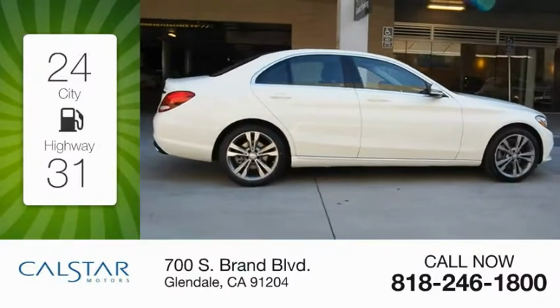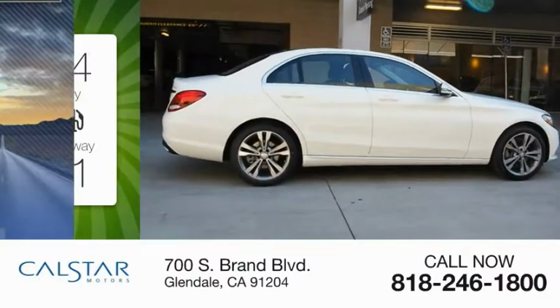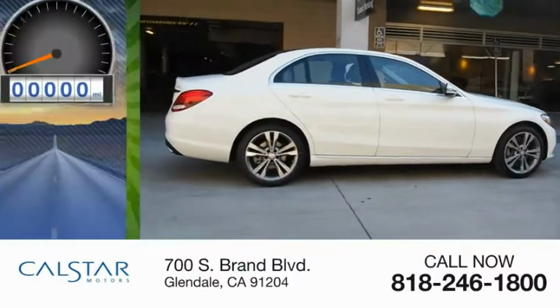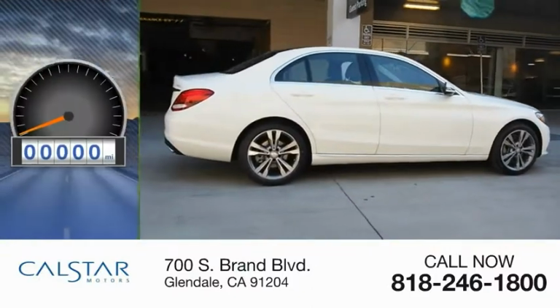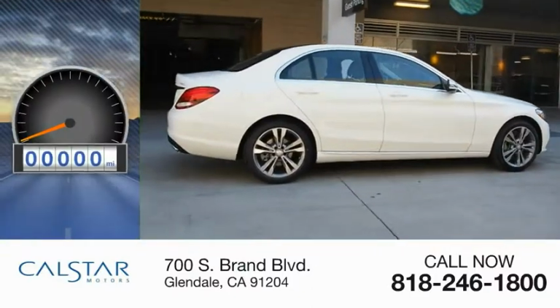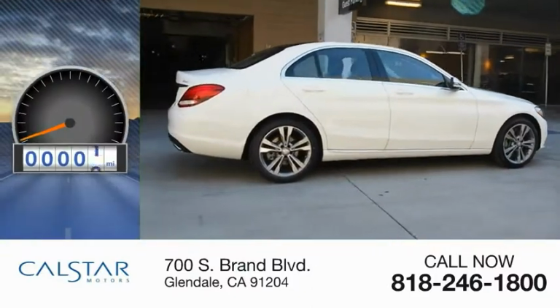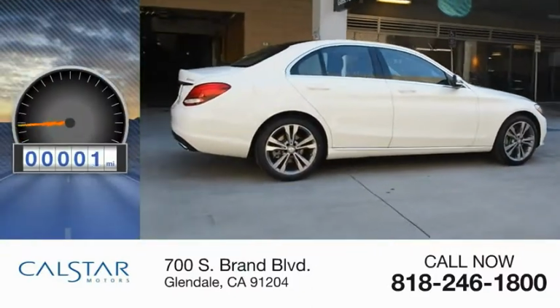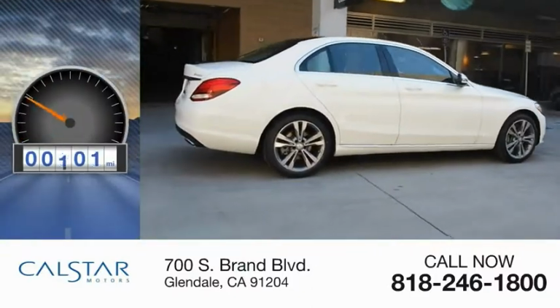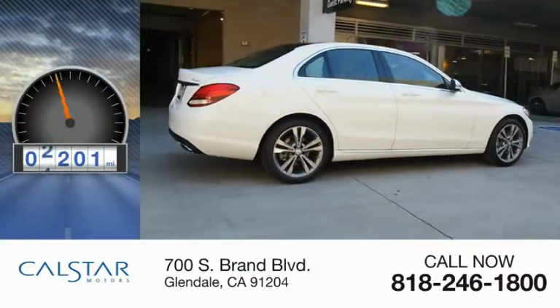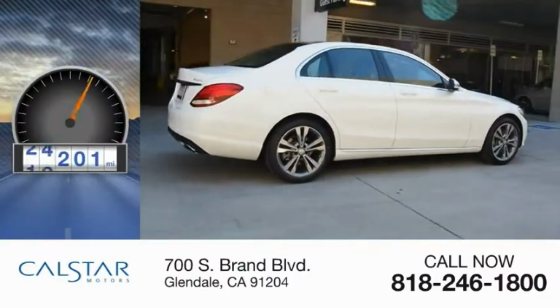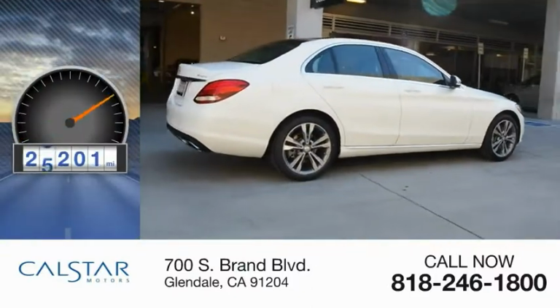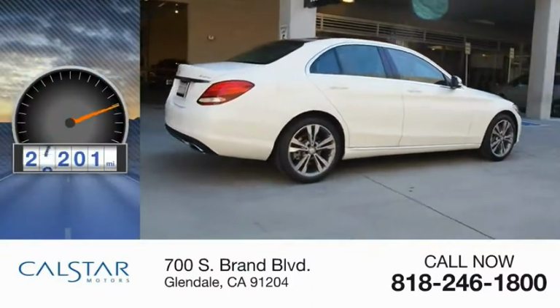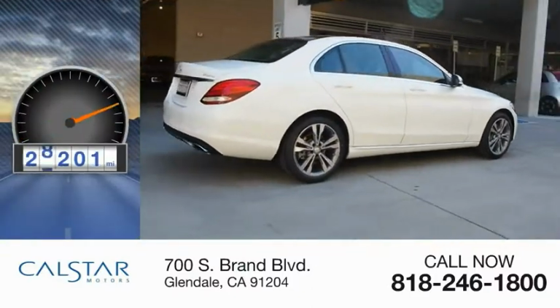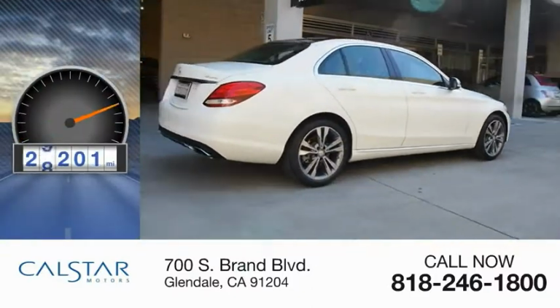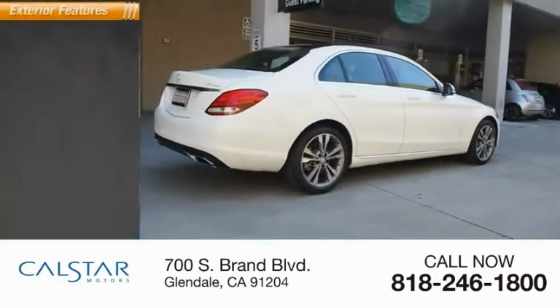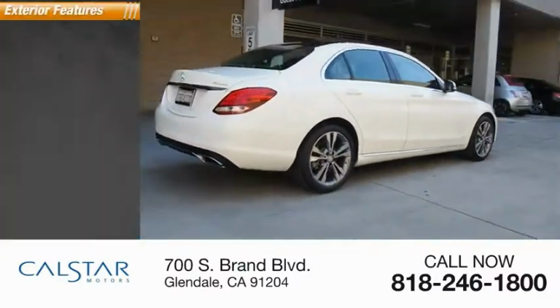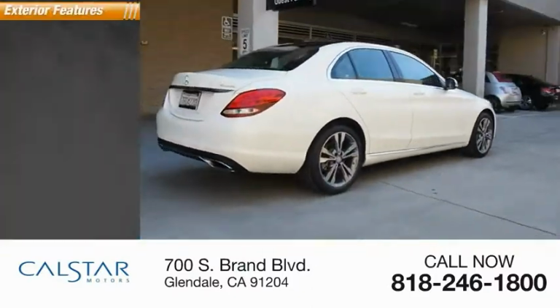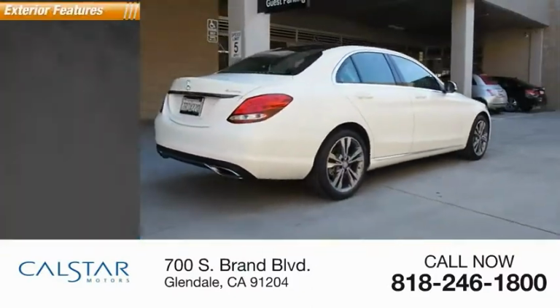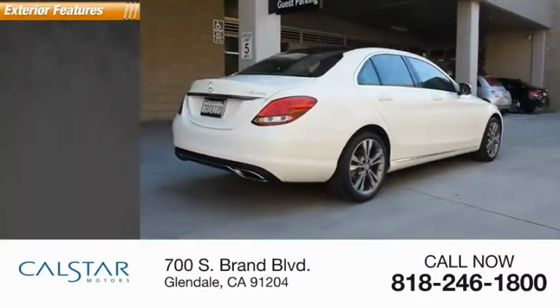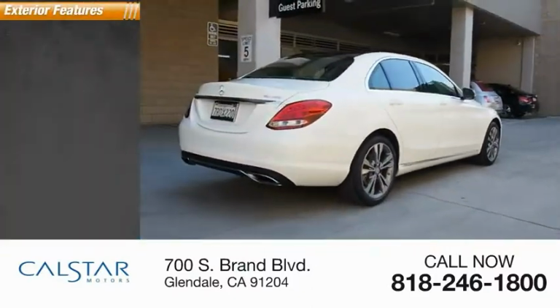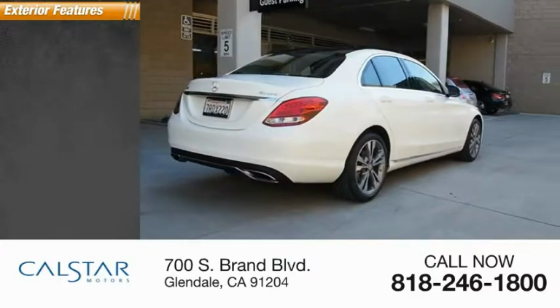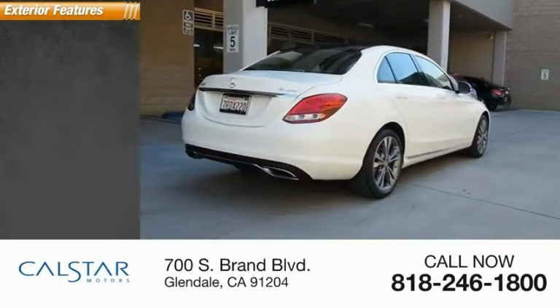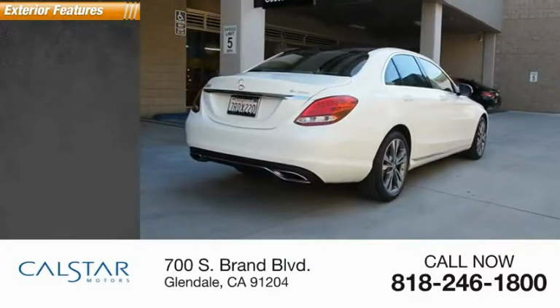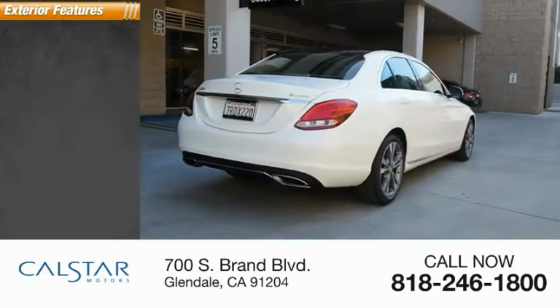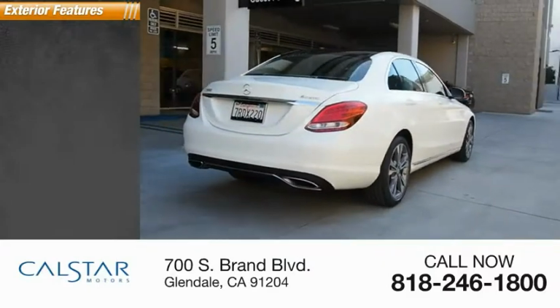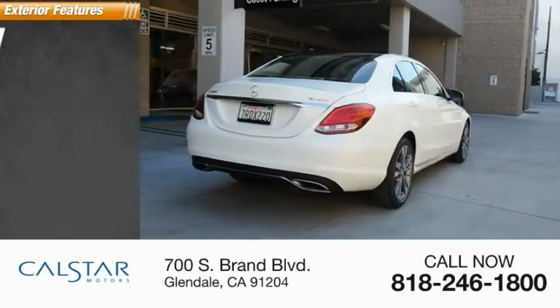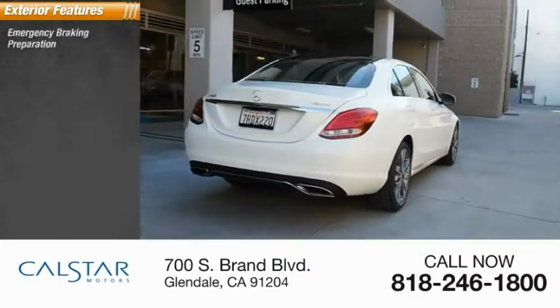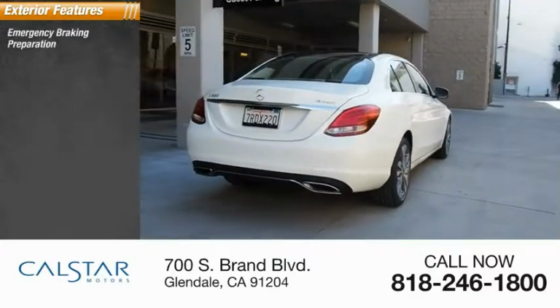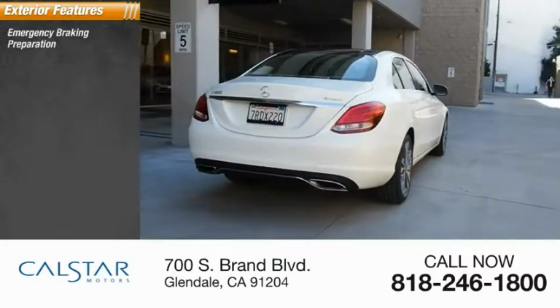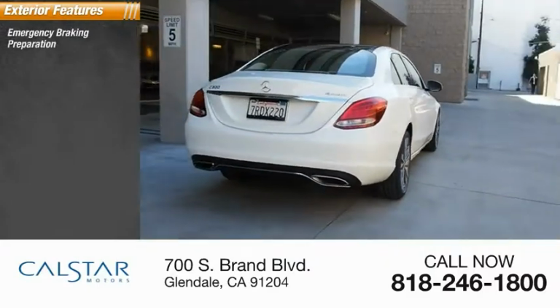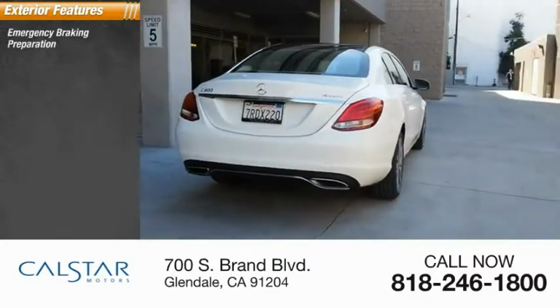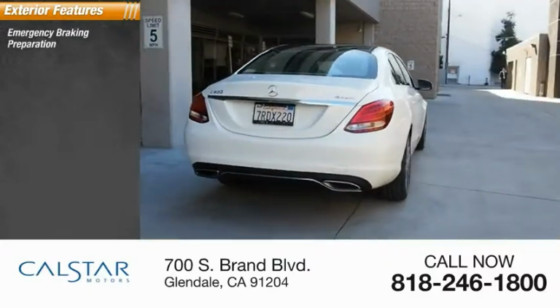This vehicle has less than 30,000 miles. Here are some of this vehicle's great options: emergency braking preparation,